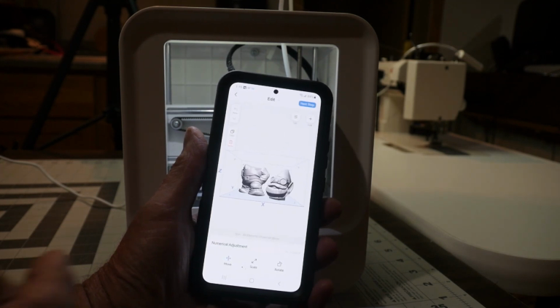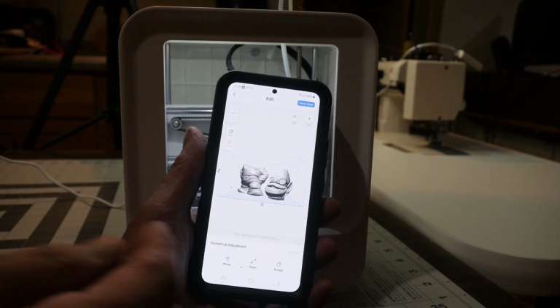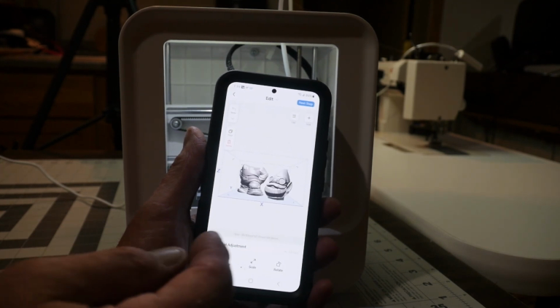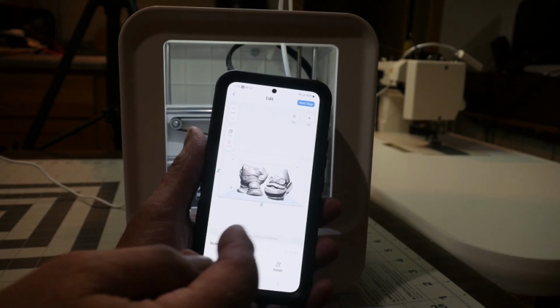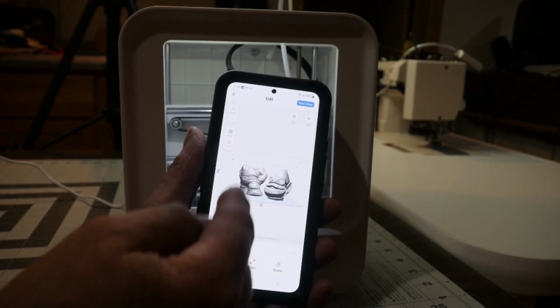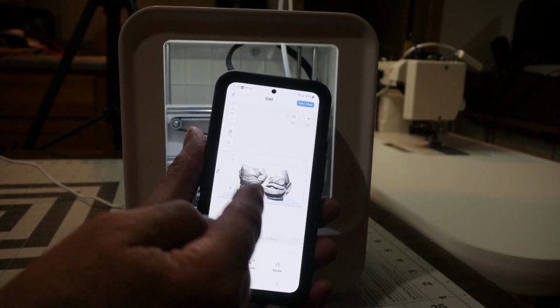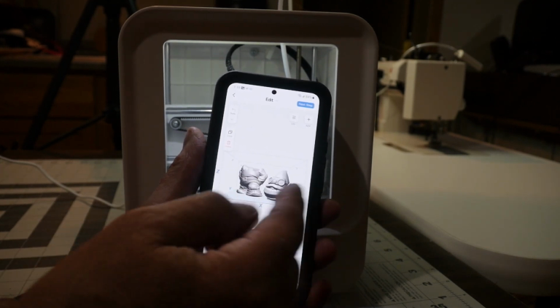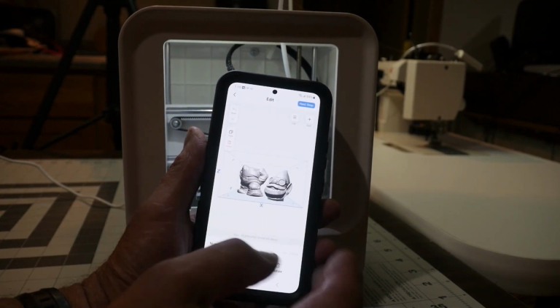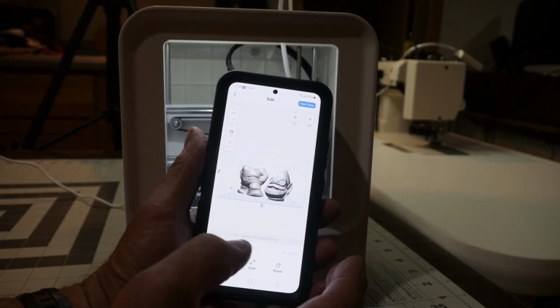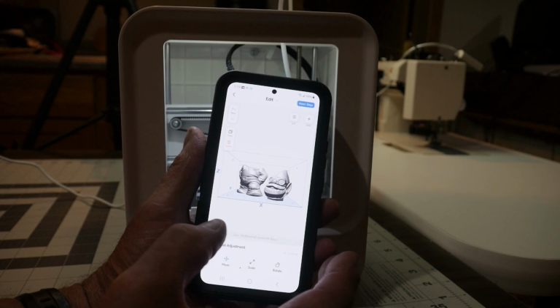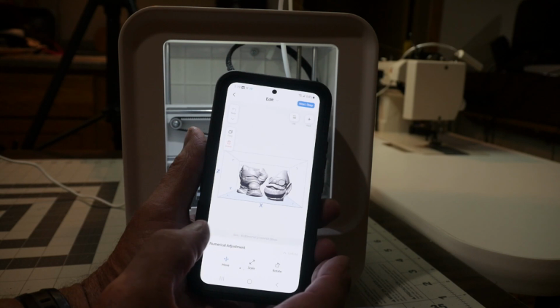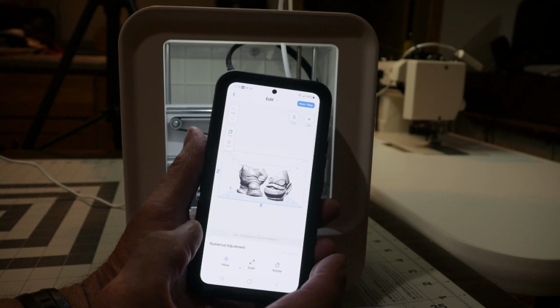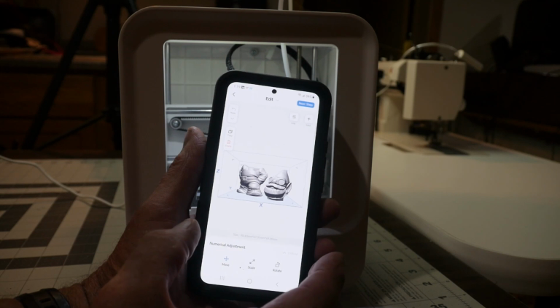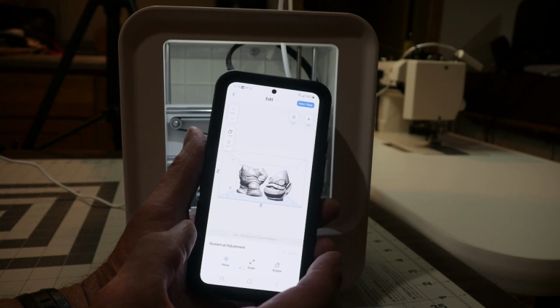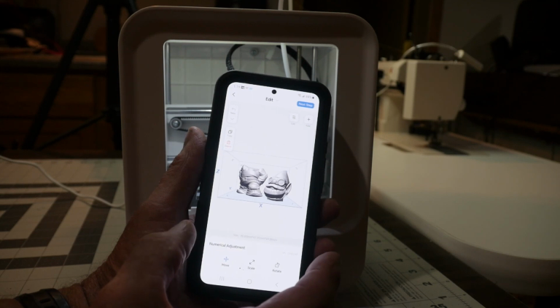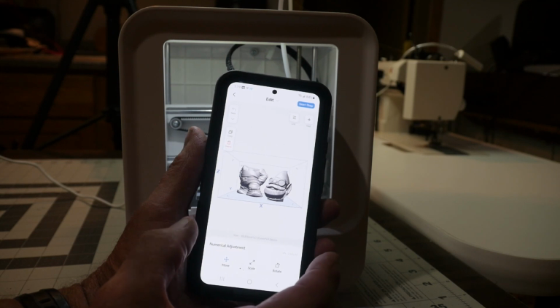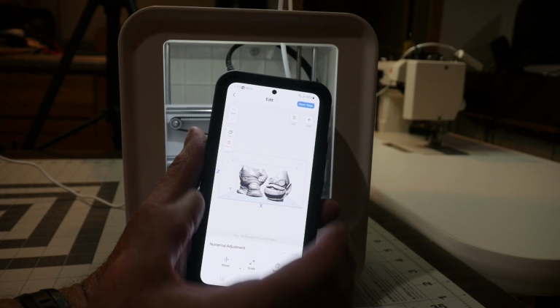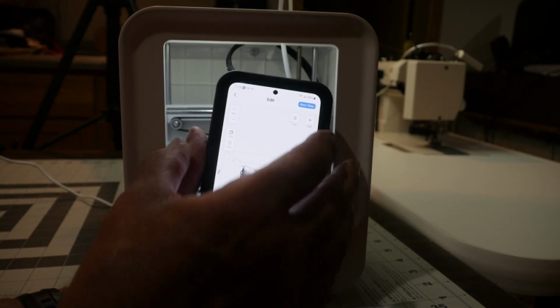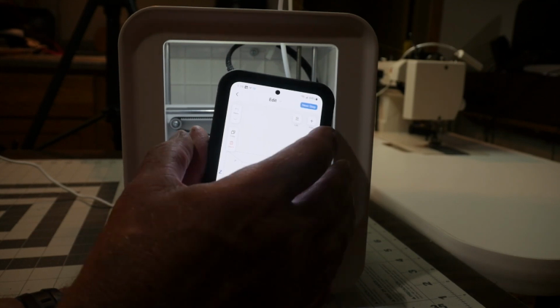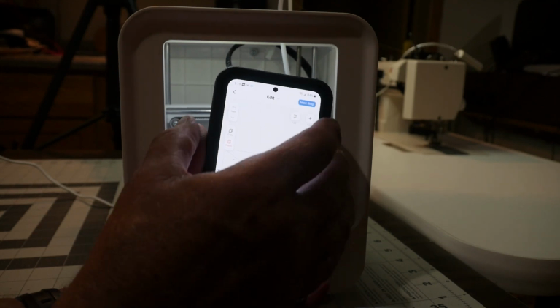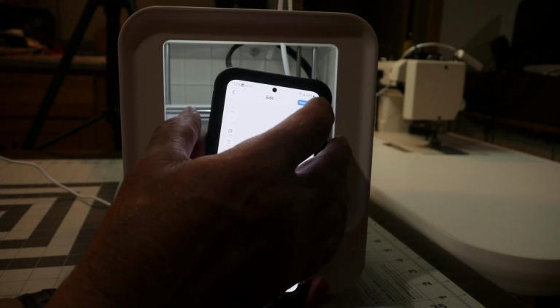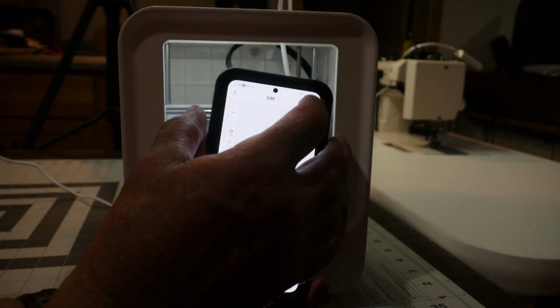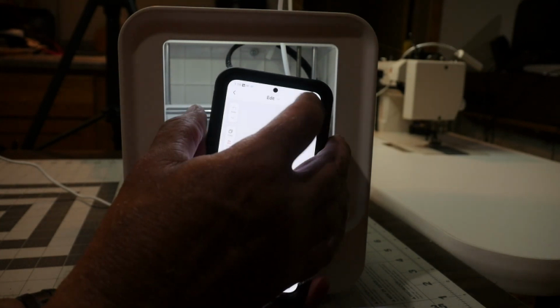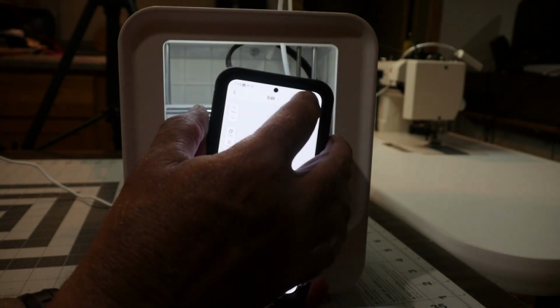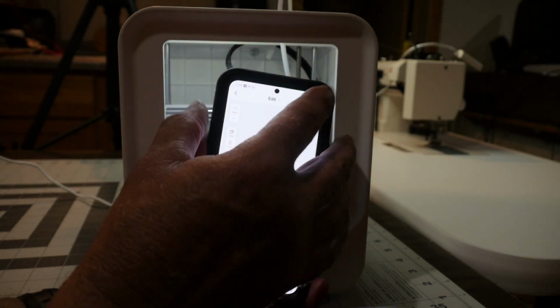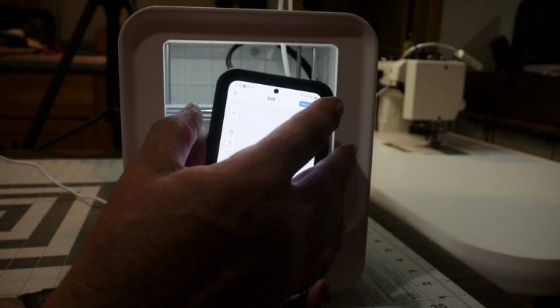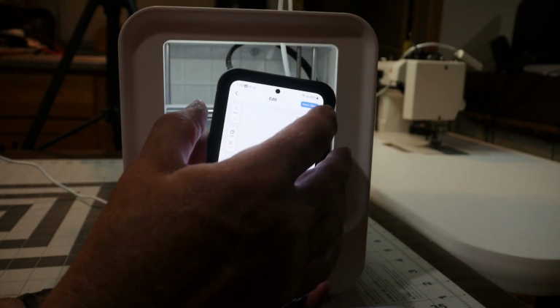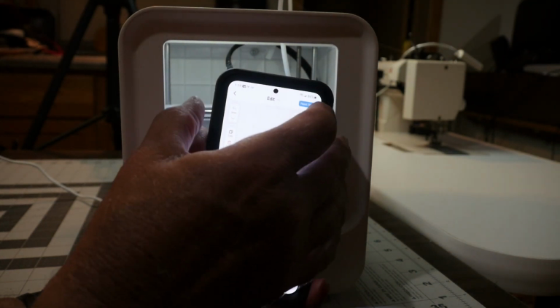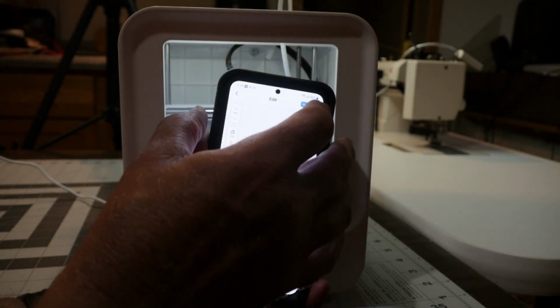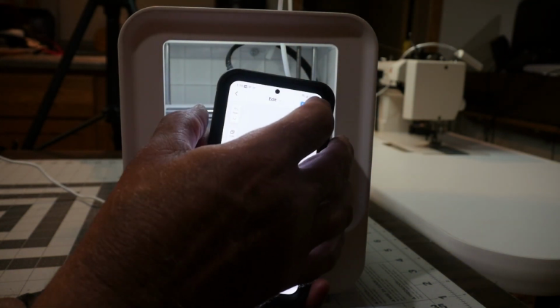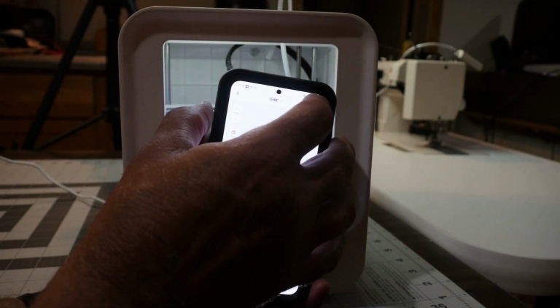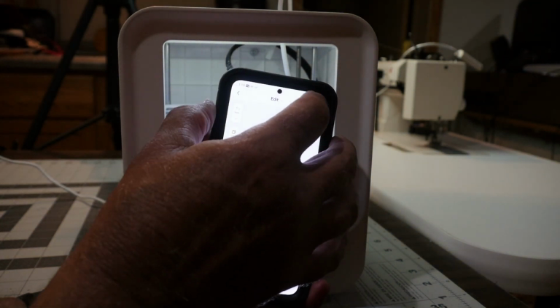It'll load the model - it's in two pieces as you can see.